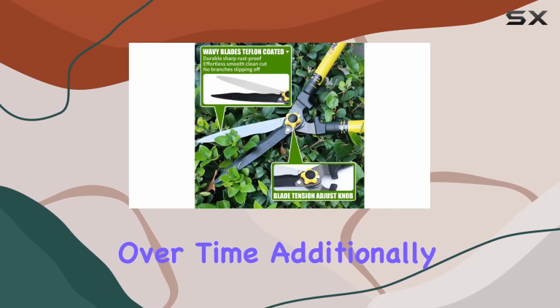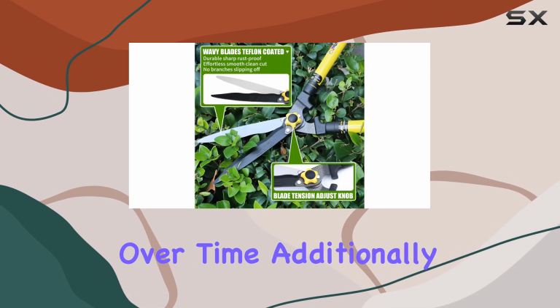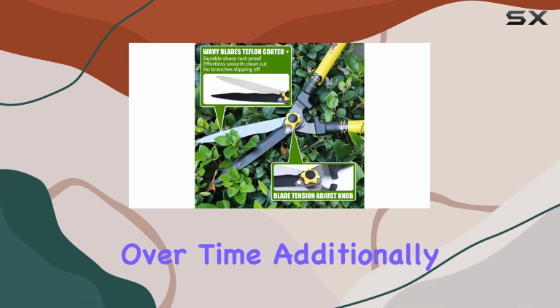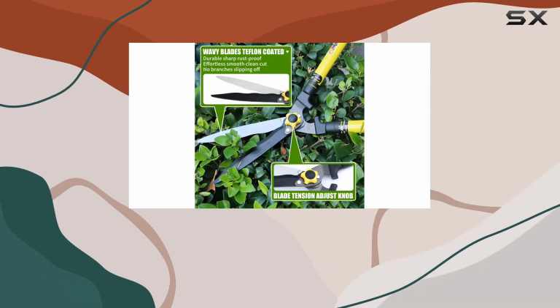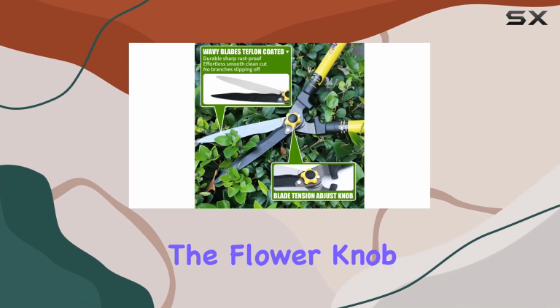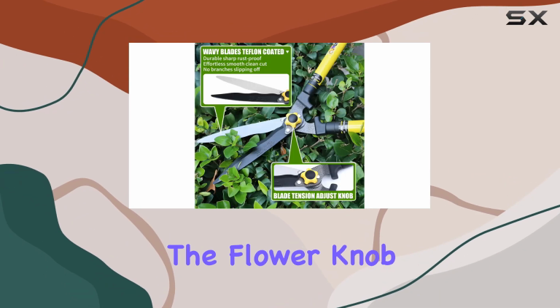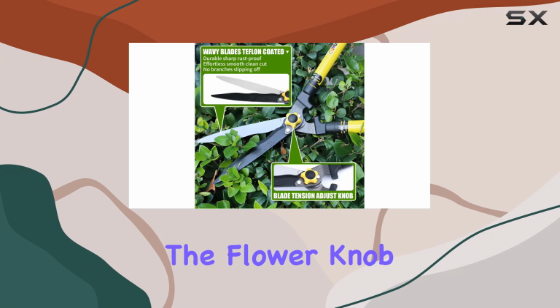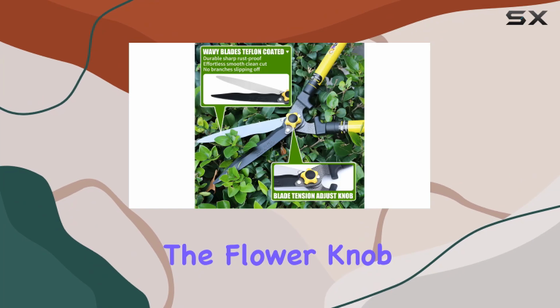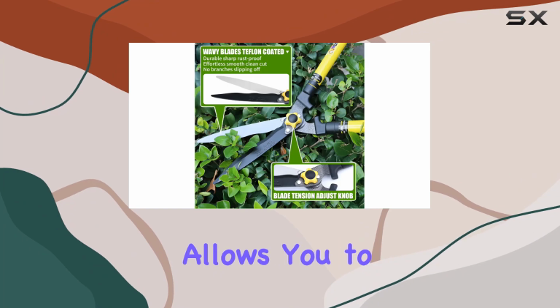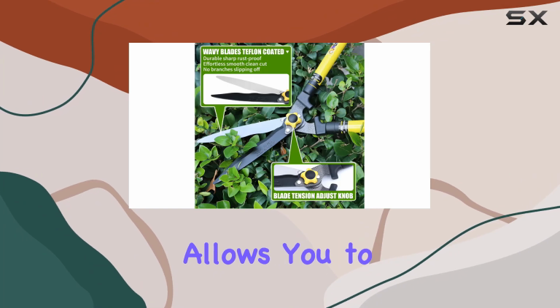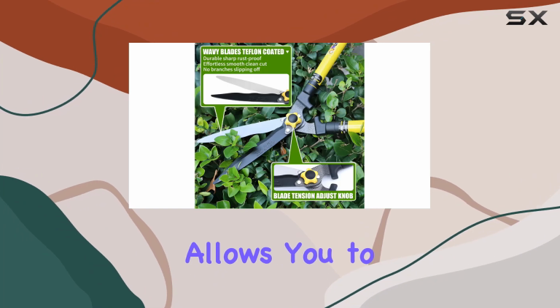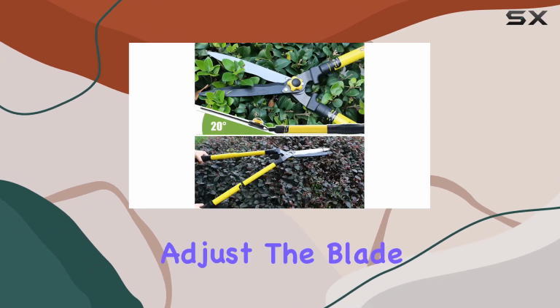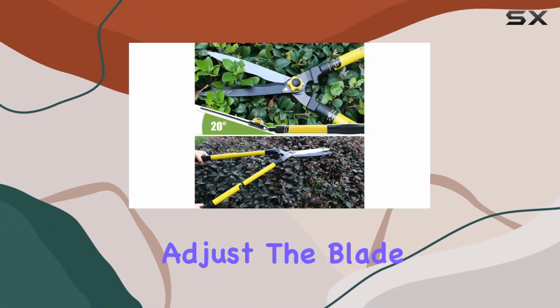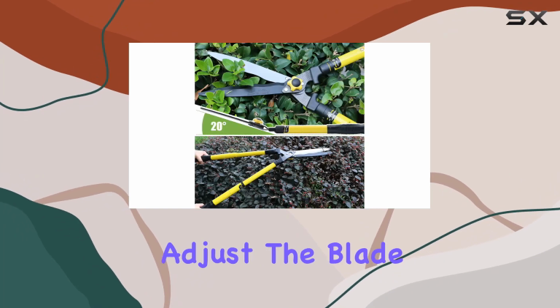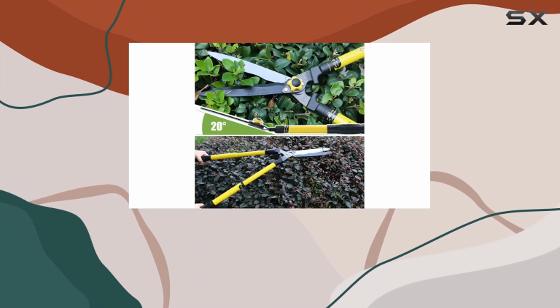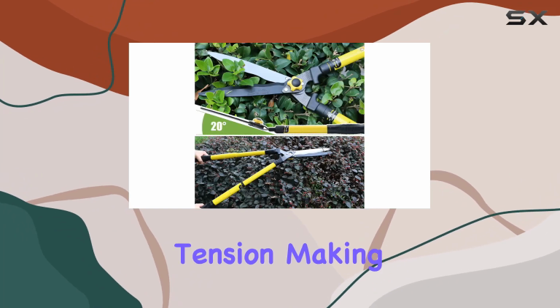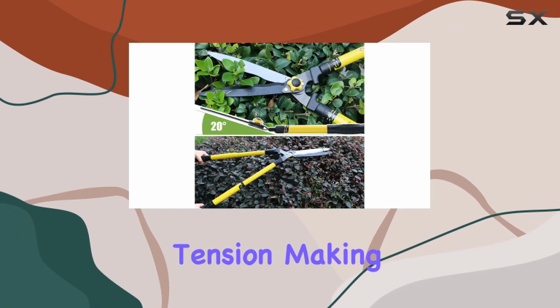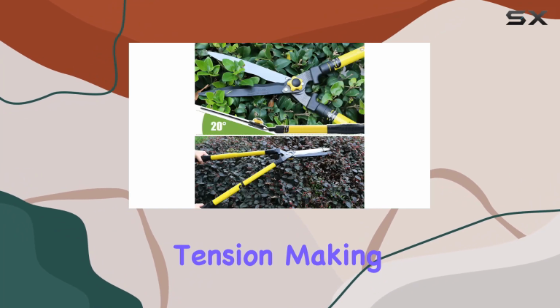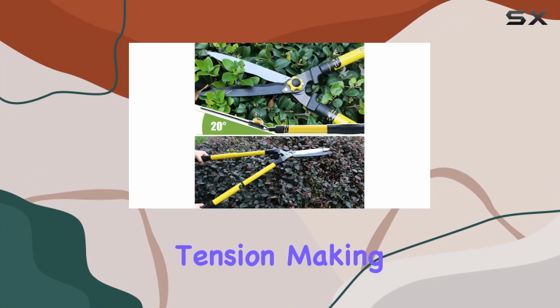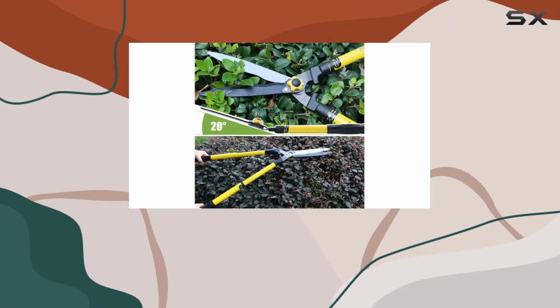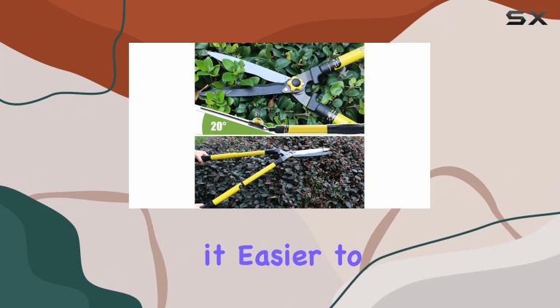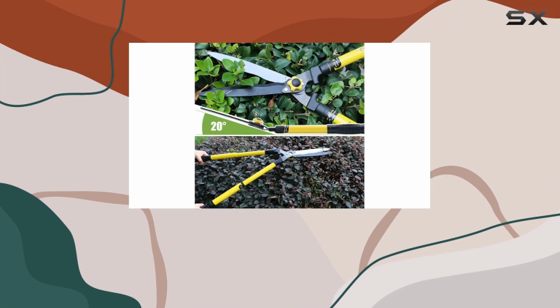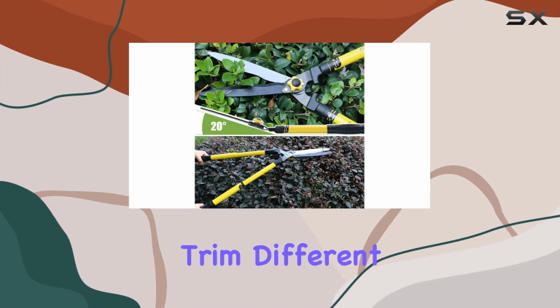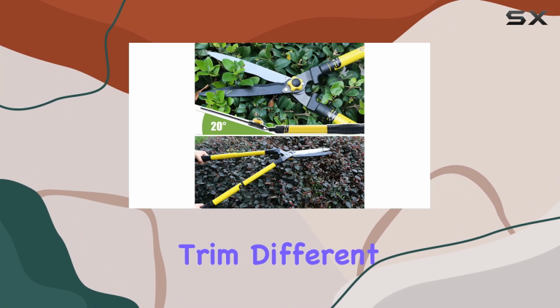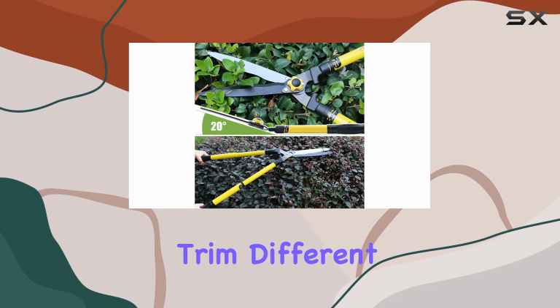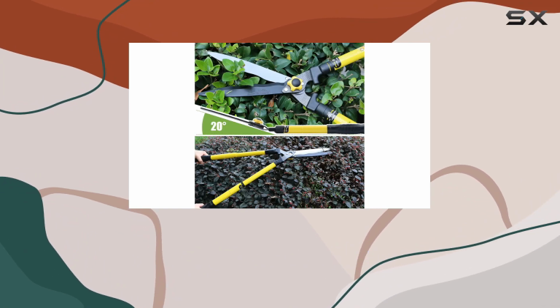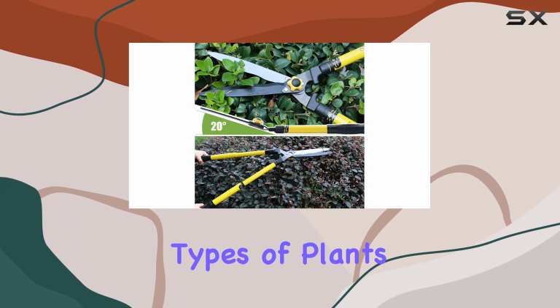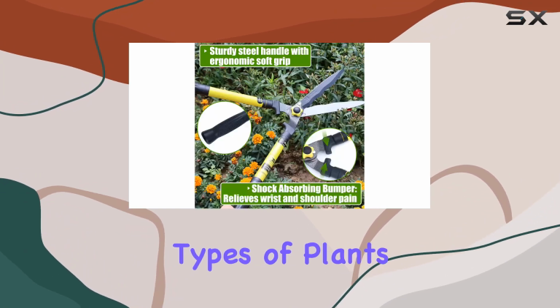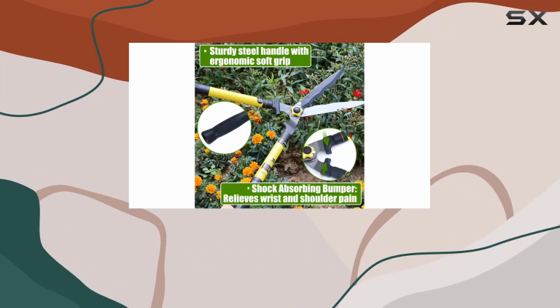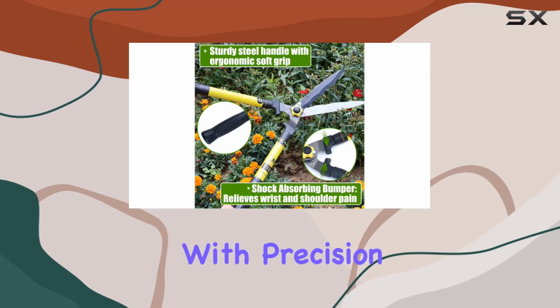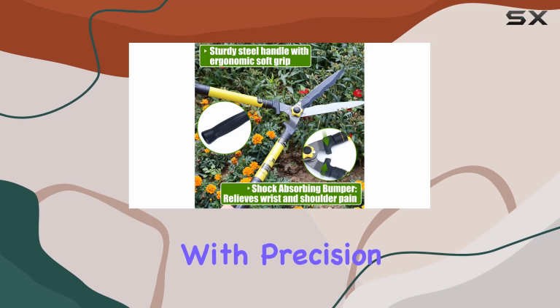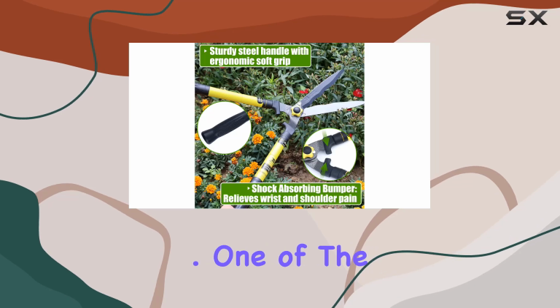Additionally, the flower knob allows you to adjust the blade tension, making it easier to trim different types of plants with precision.